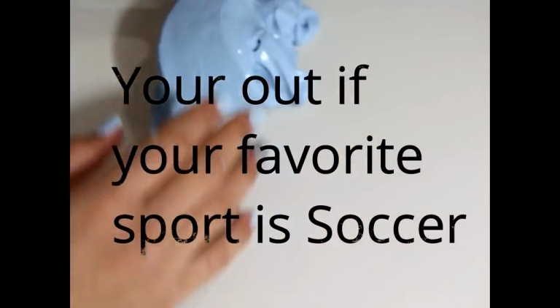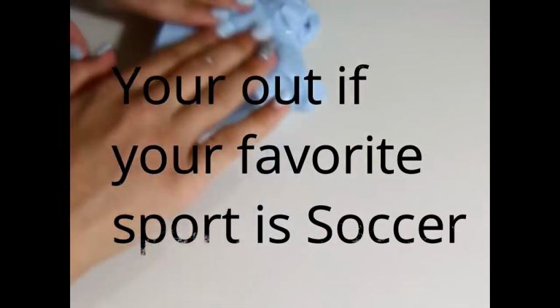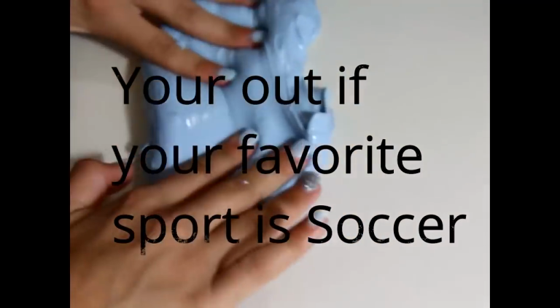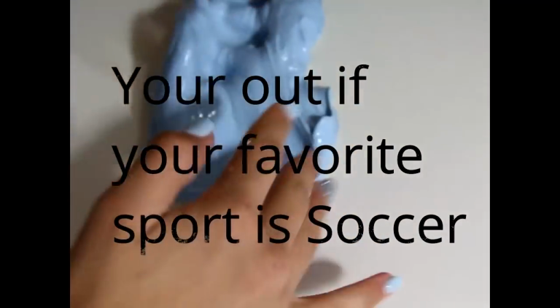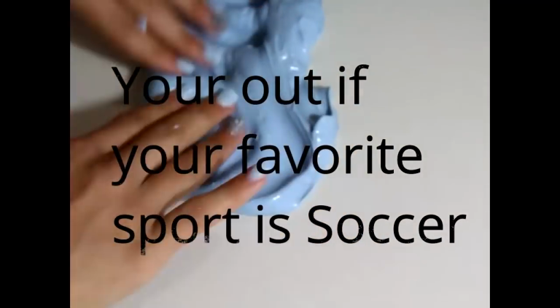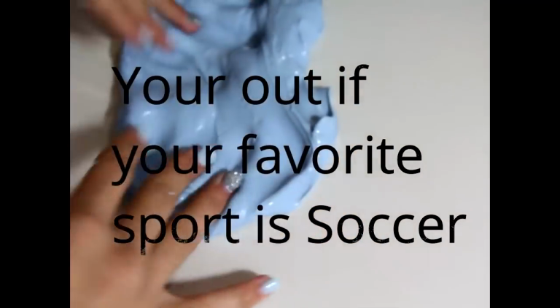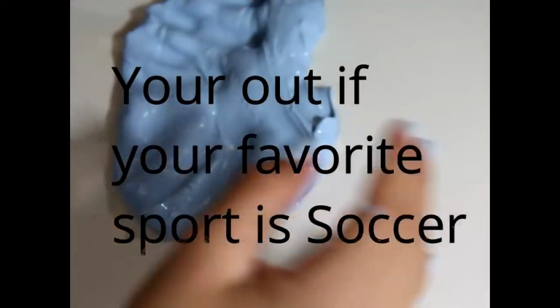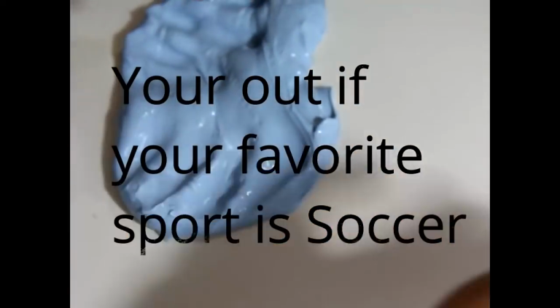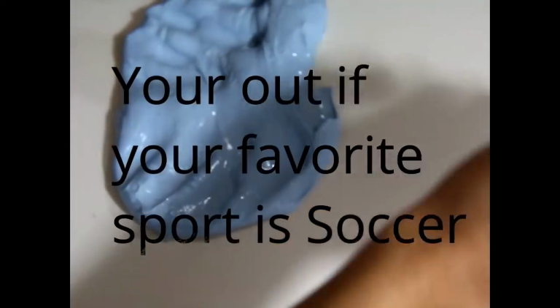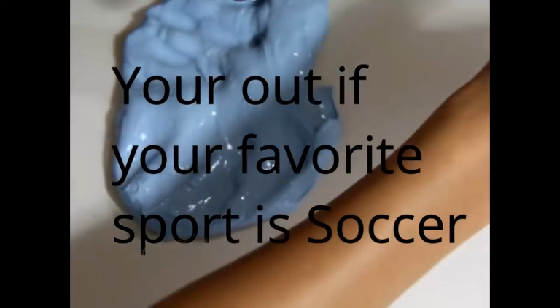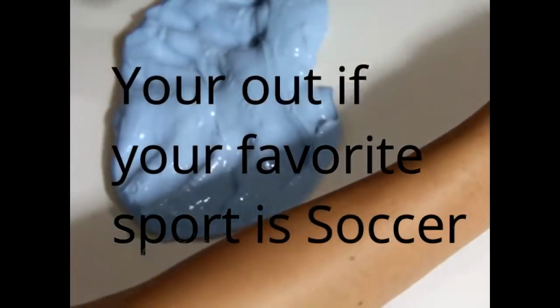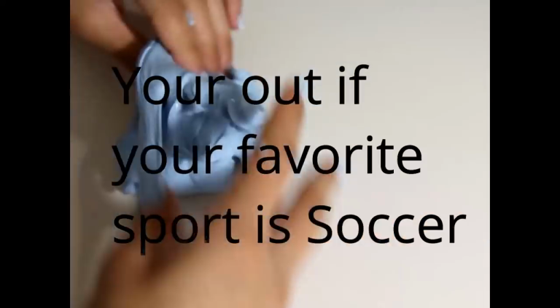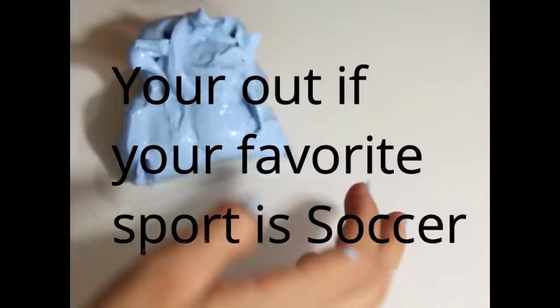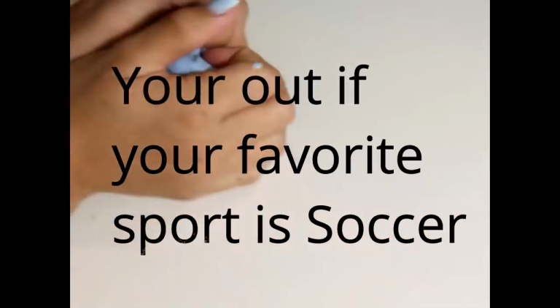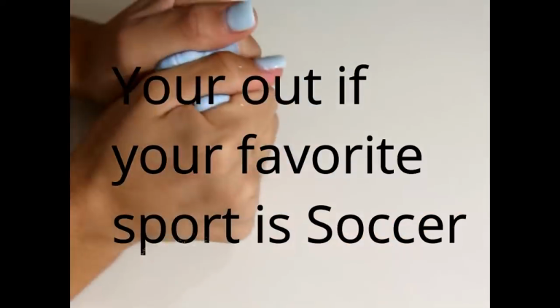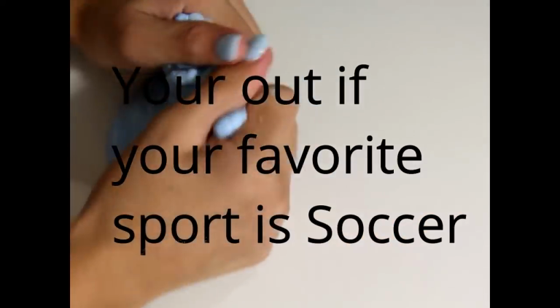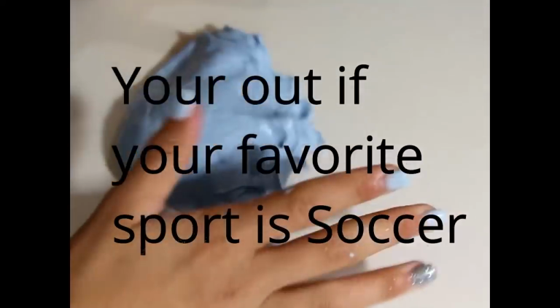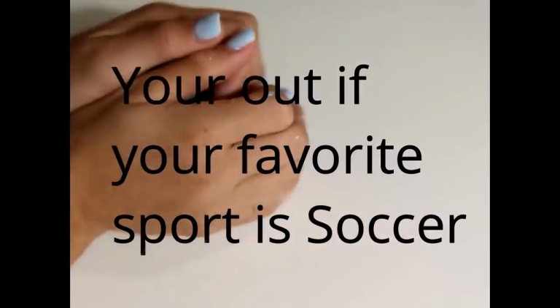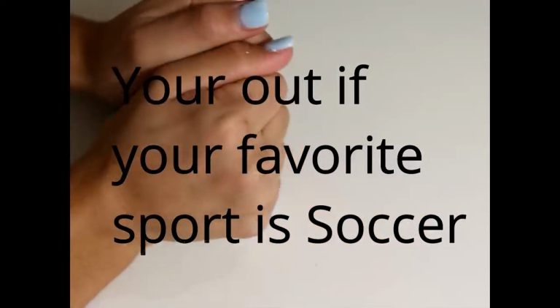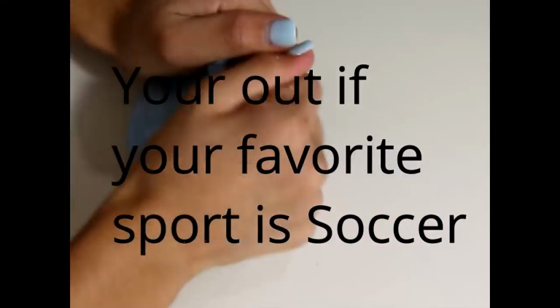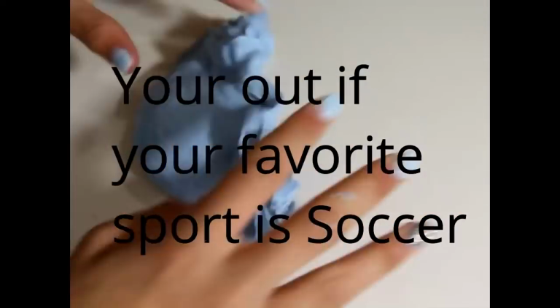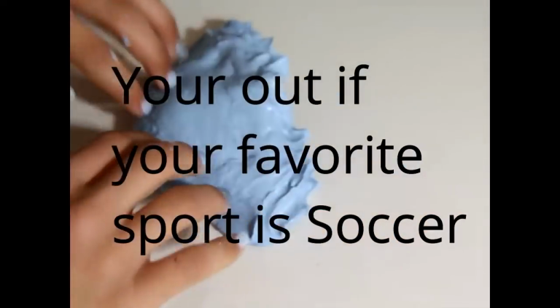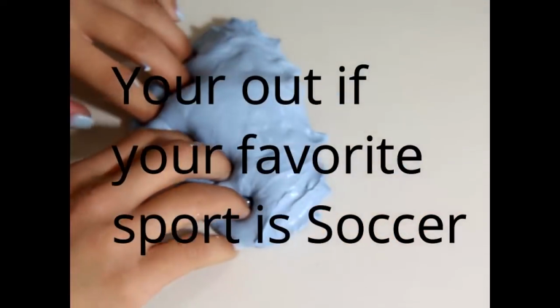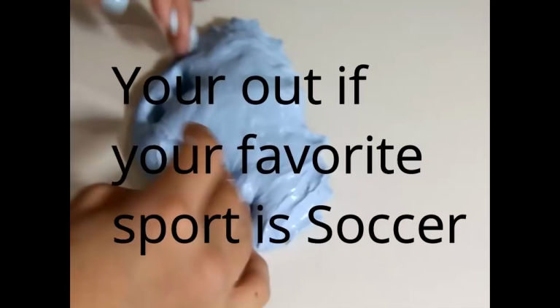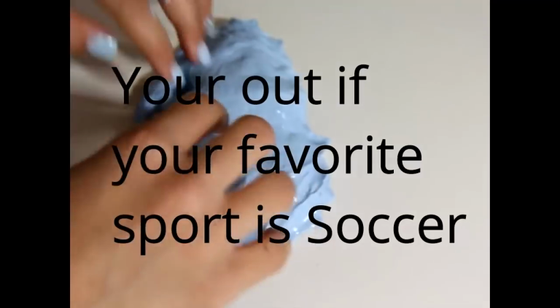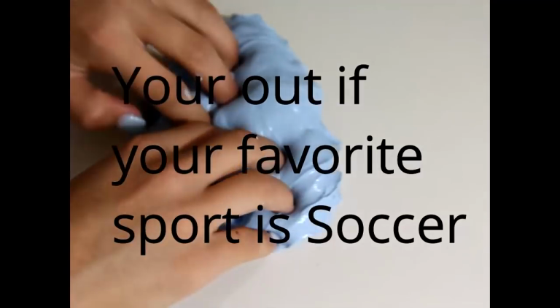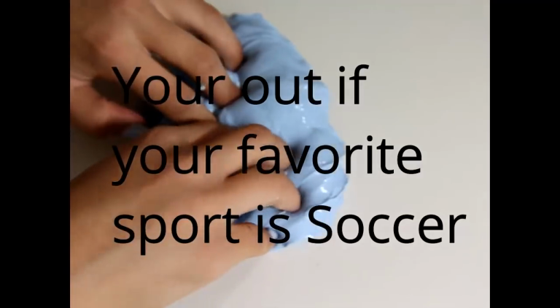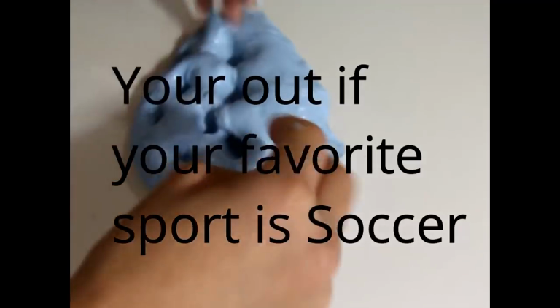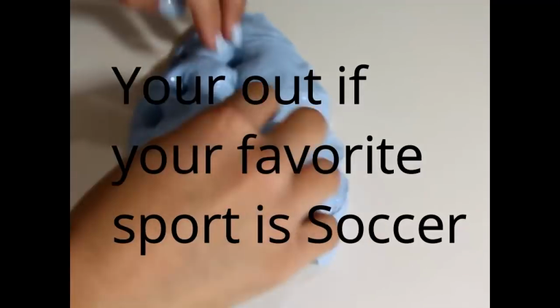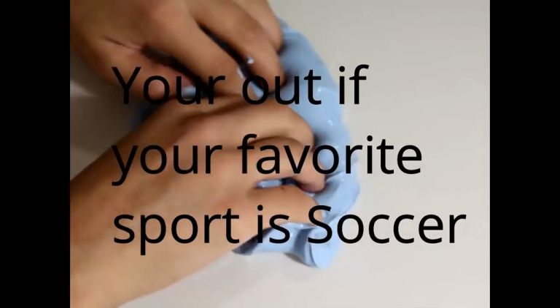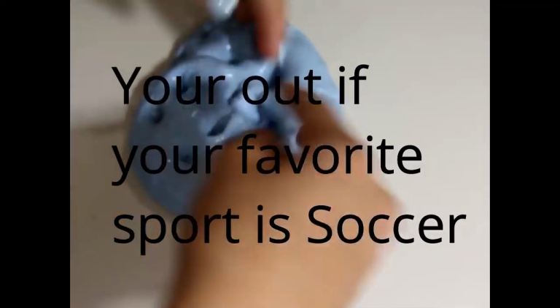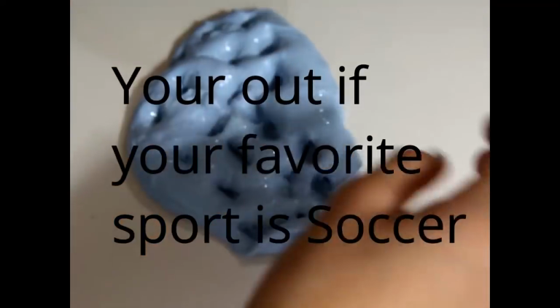Gel, very good! It's delicious! The water is great!